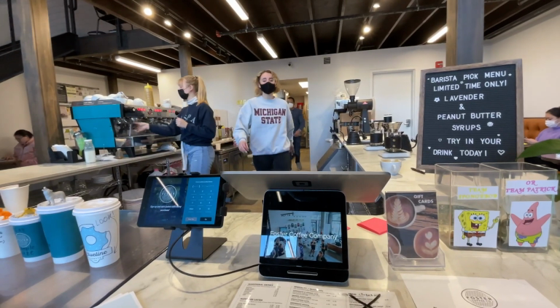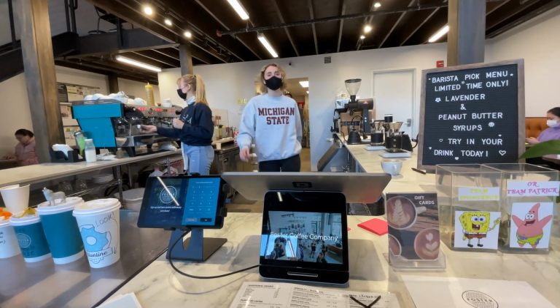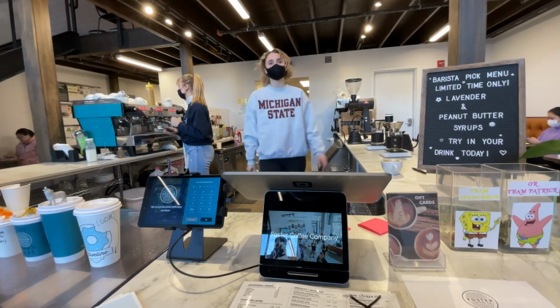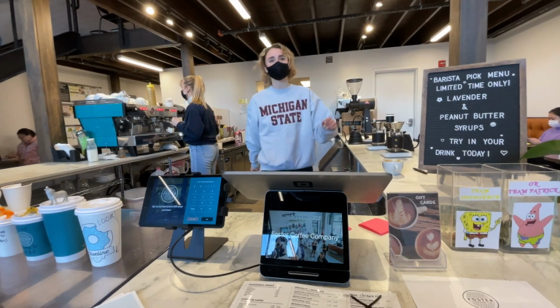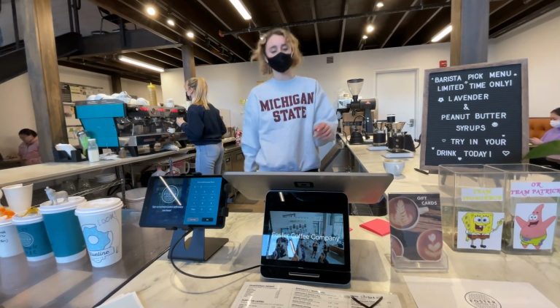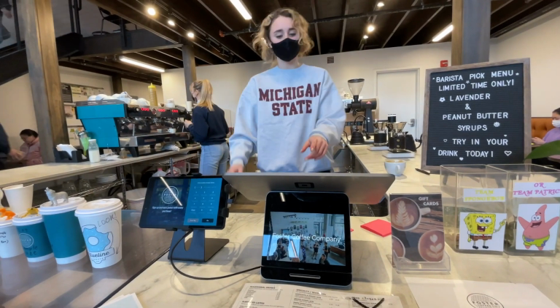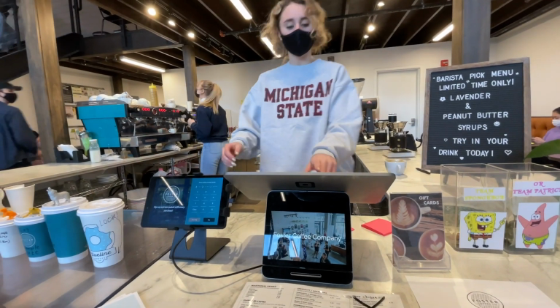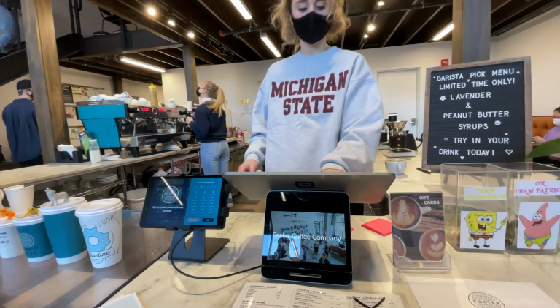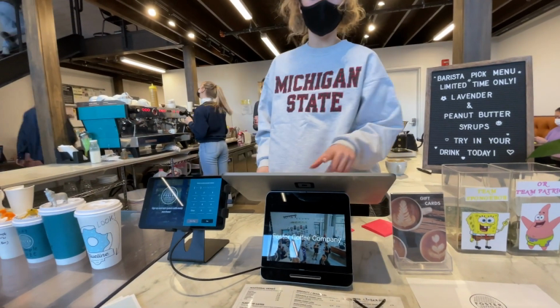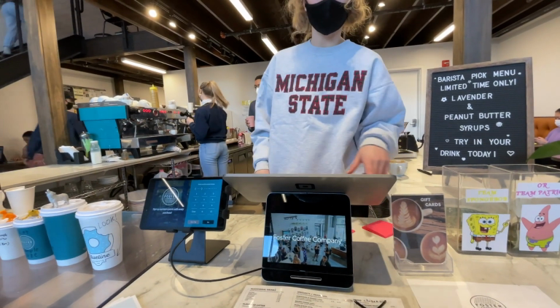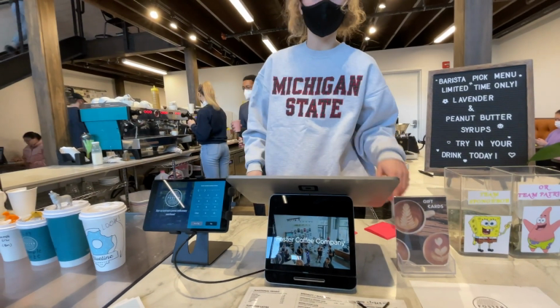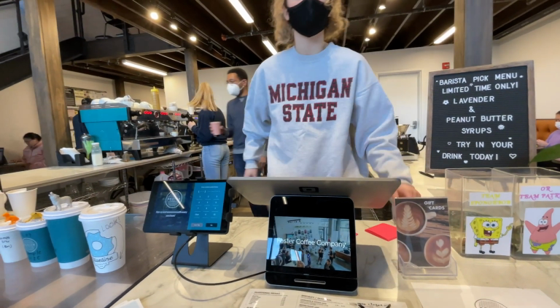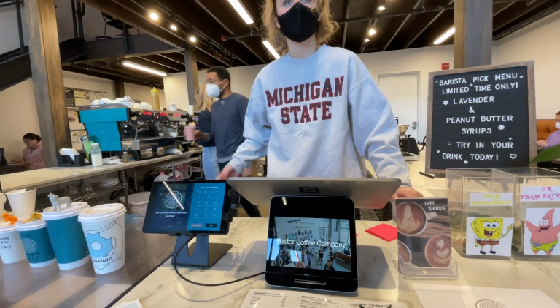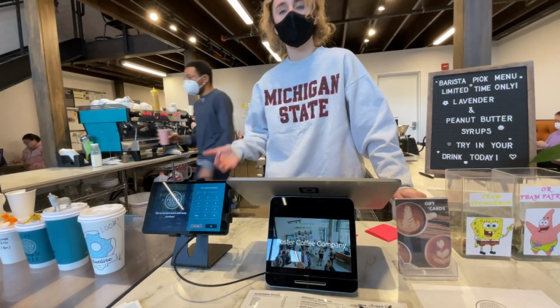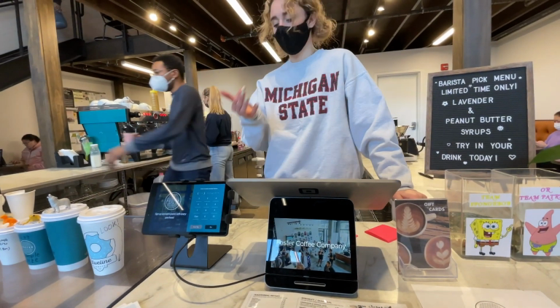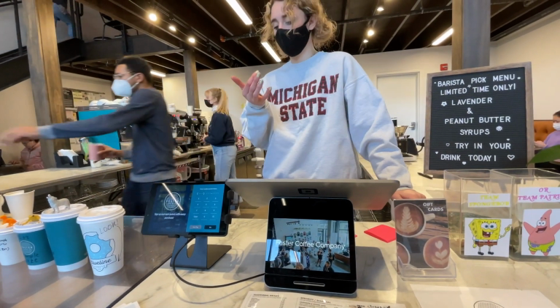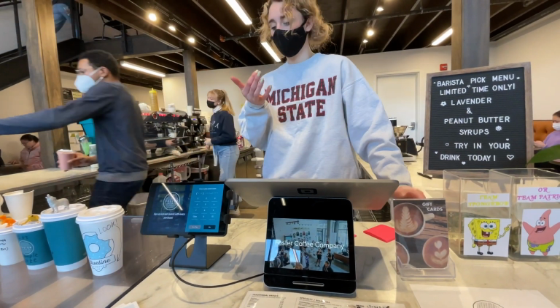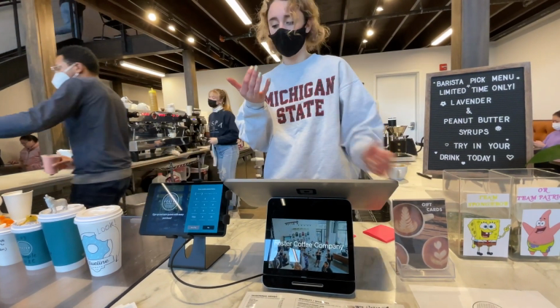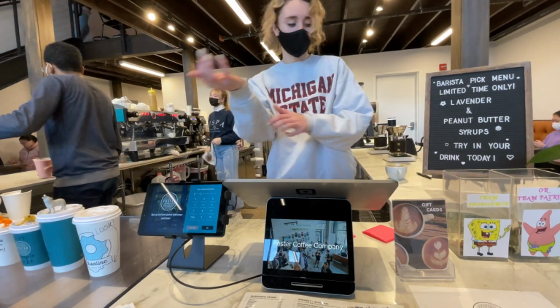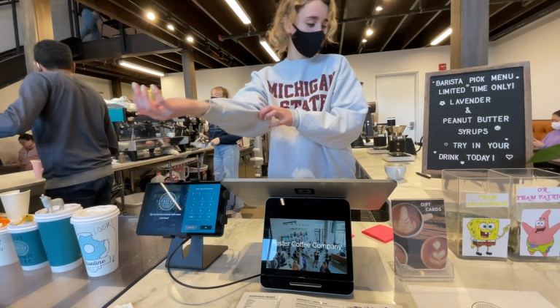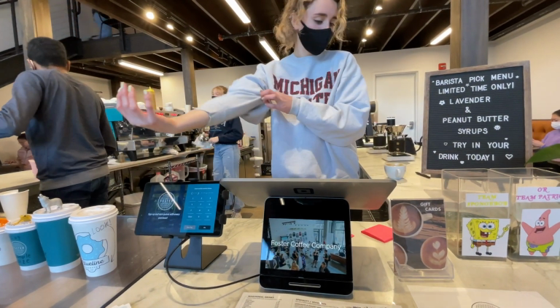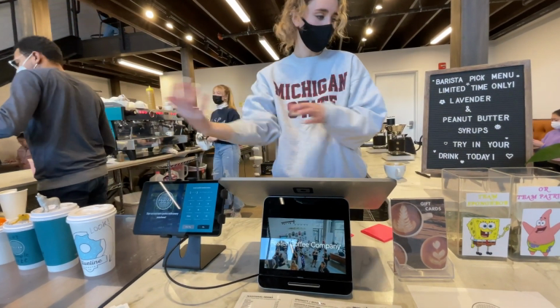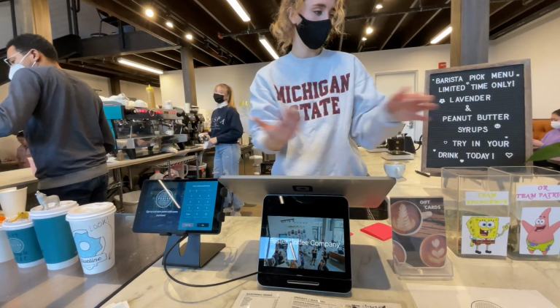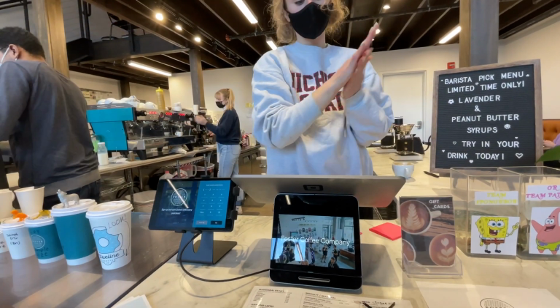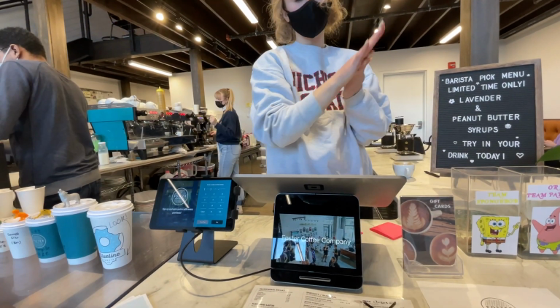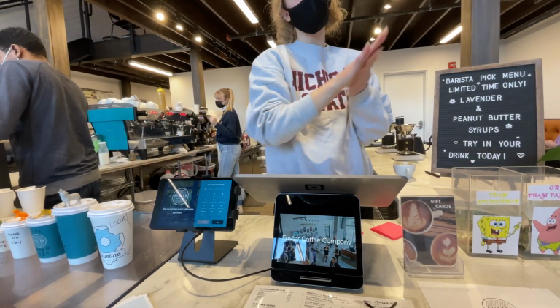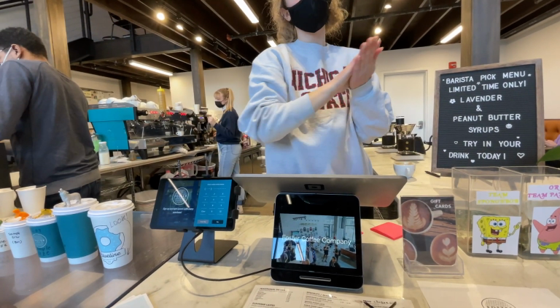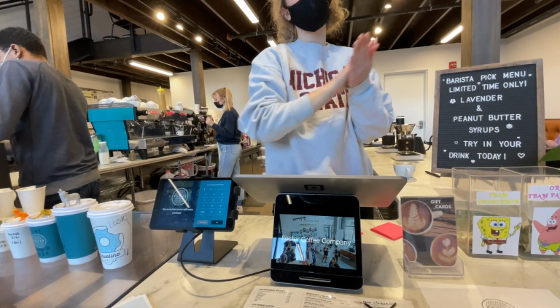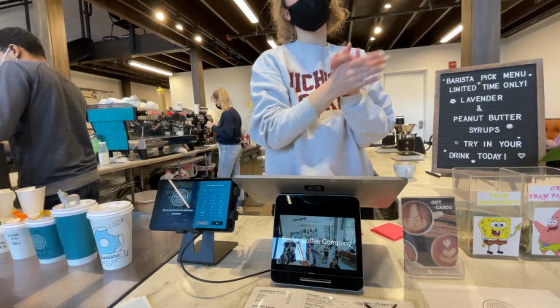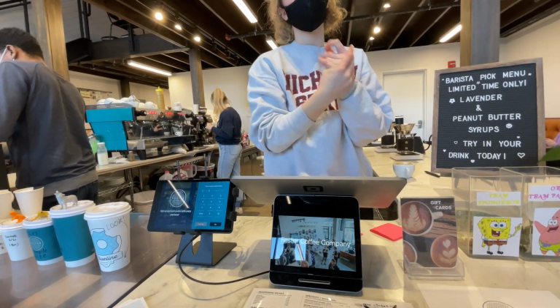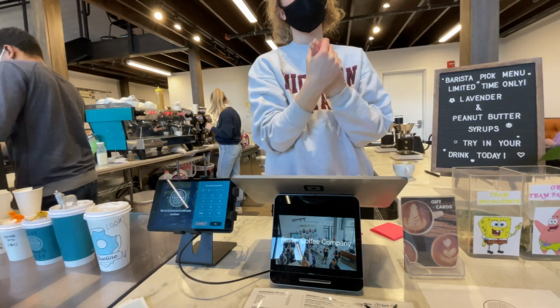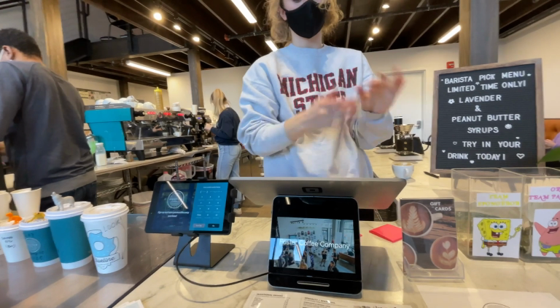Can I get a large iced coffee? Any cream or sugar? No, black is fine.